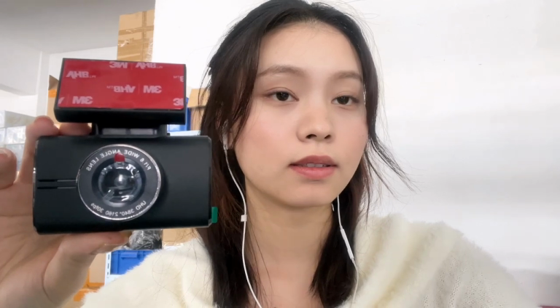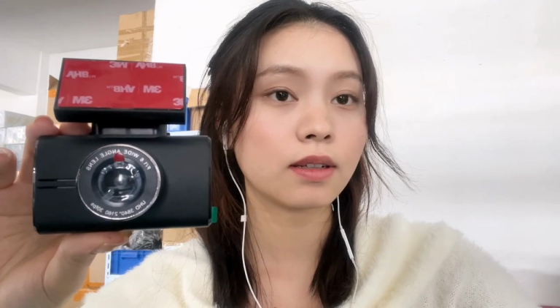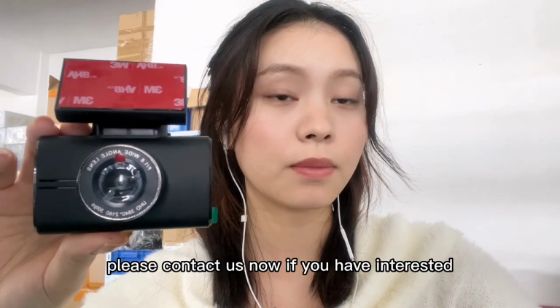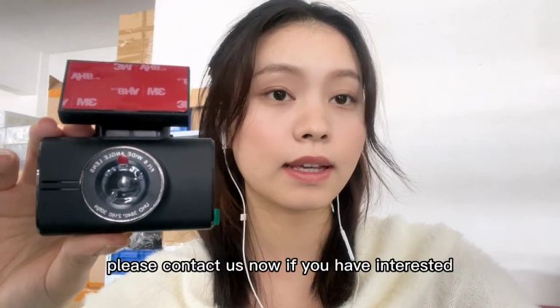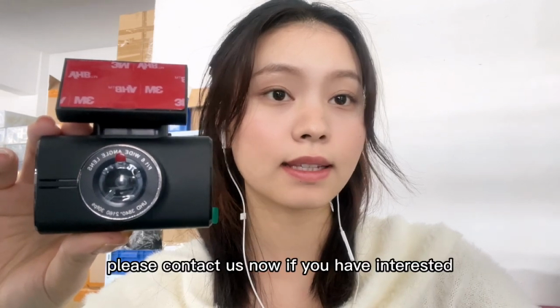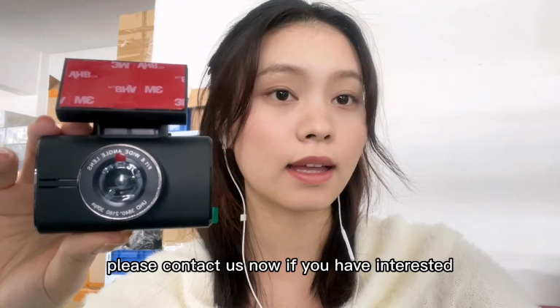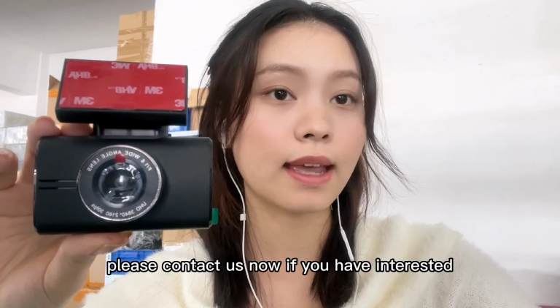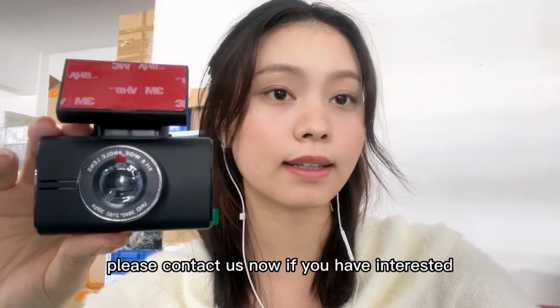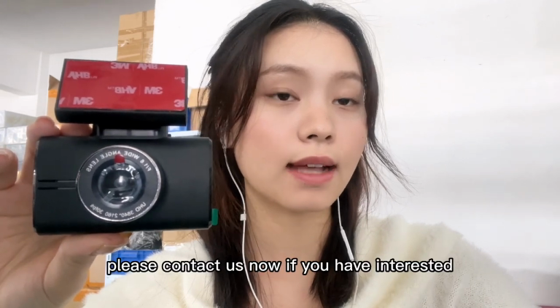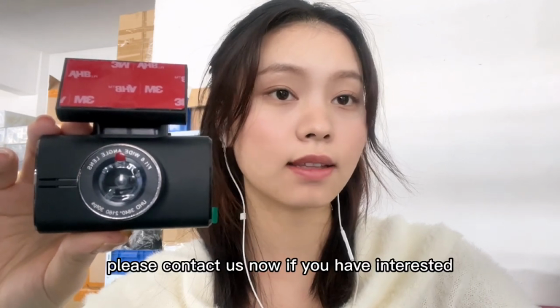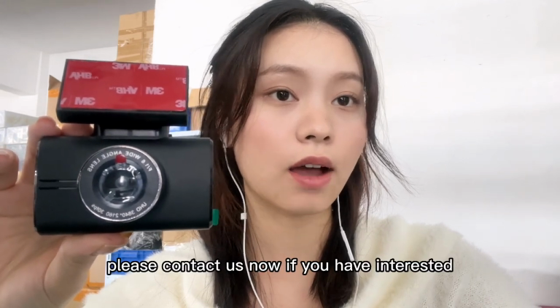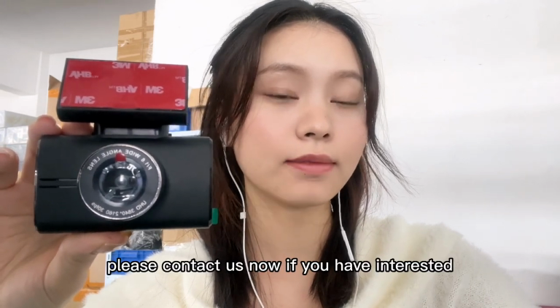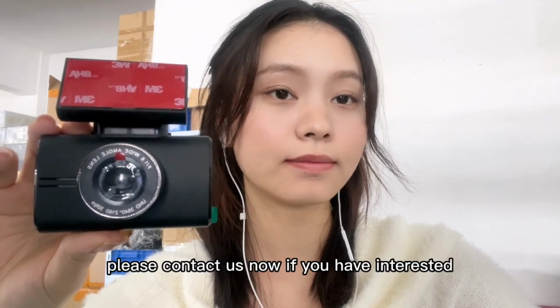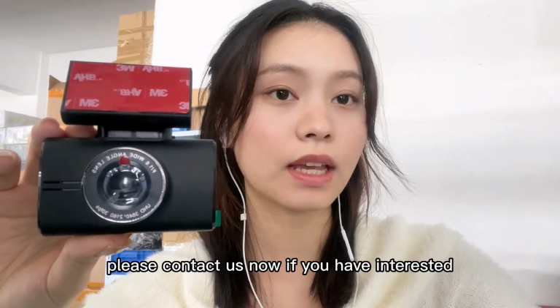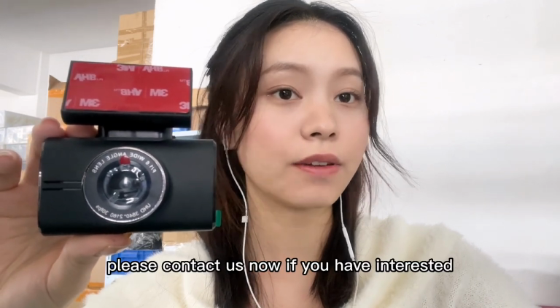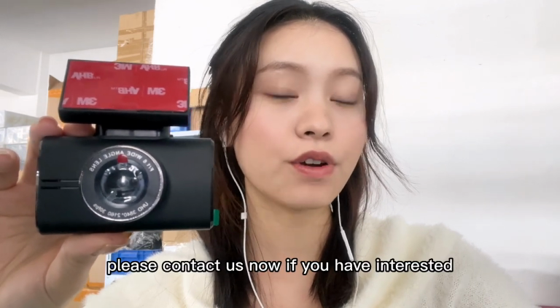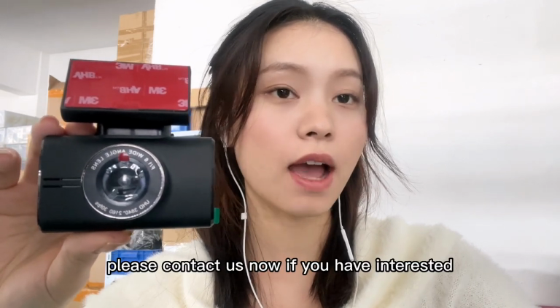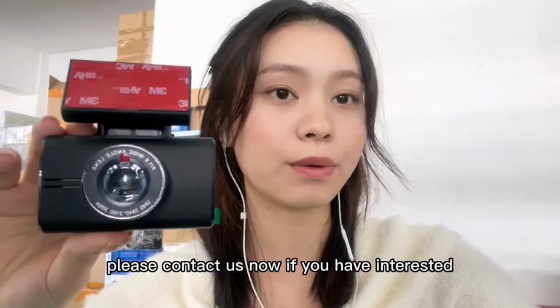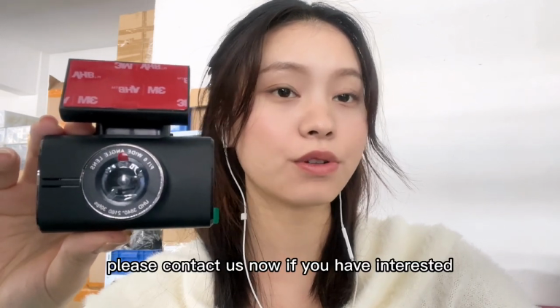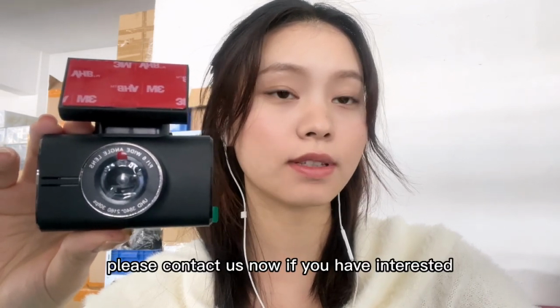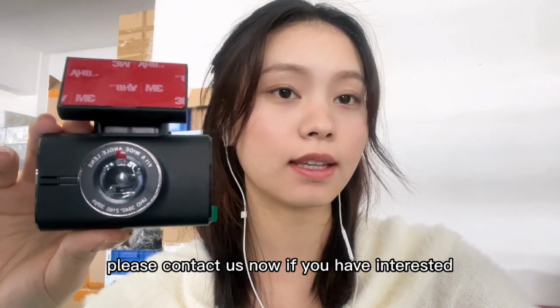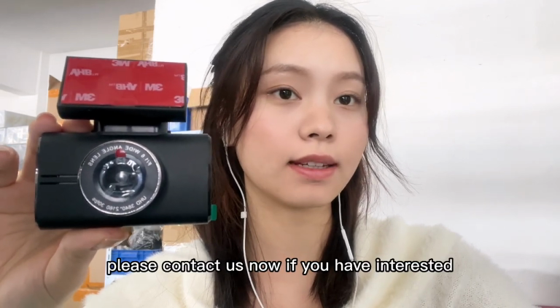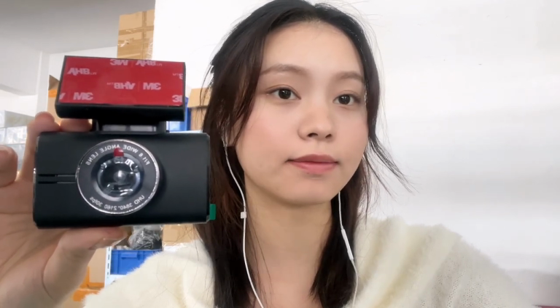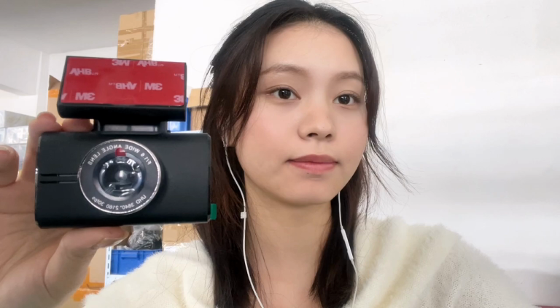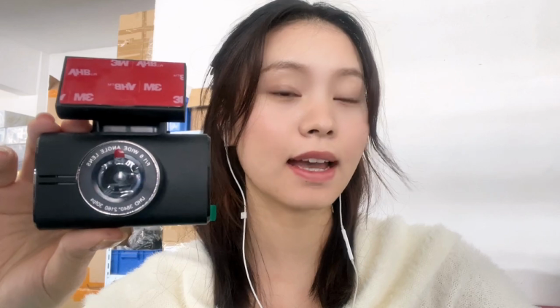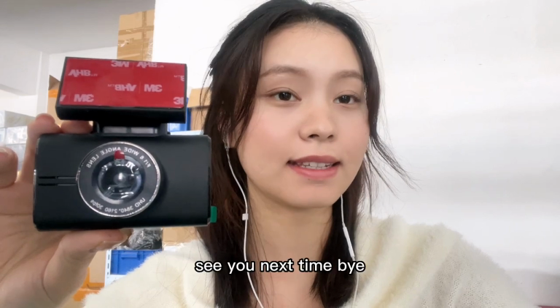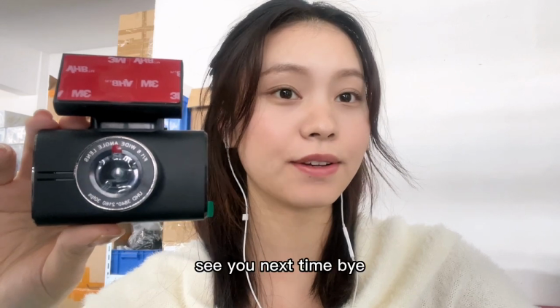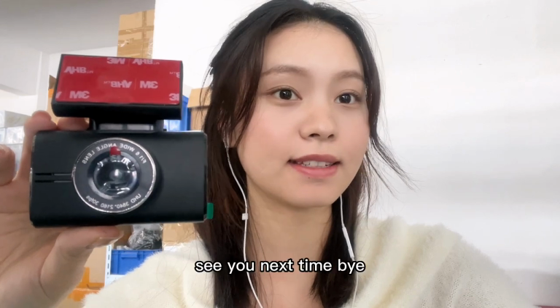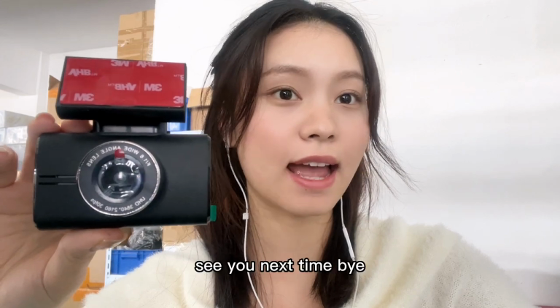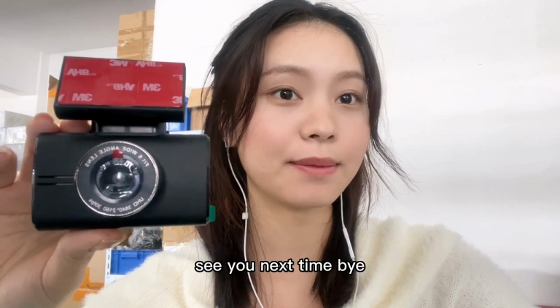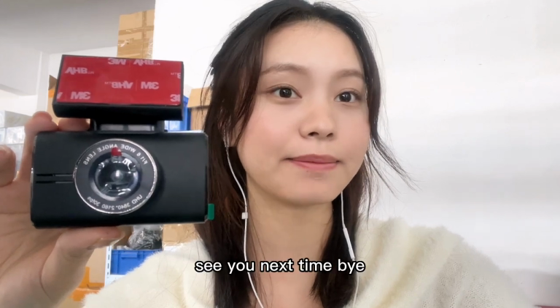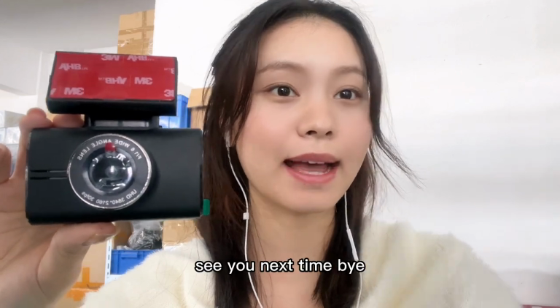Please contact us now if you are interested. See you next time. Bye.